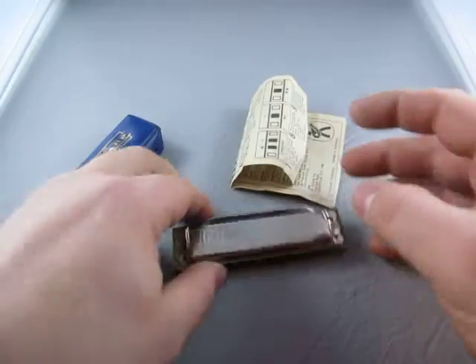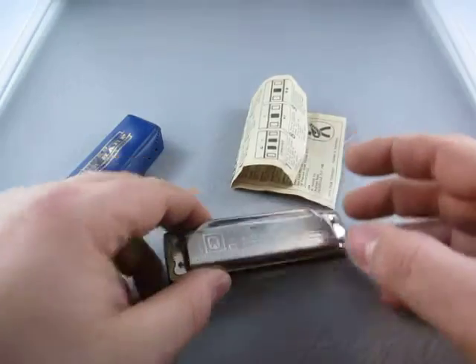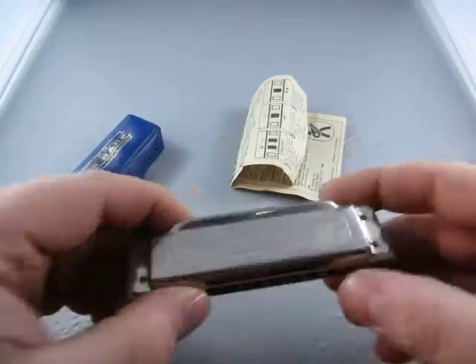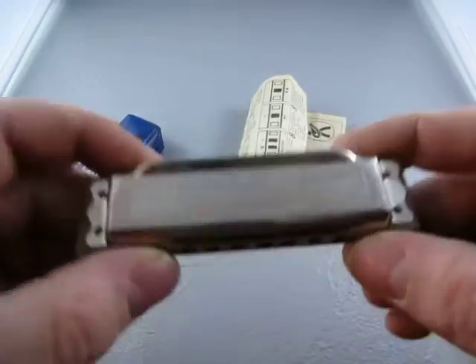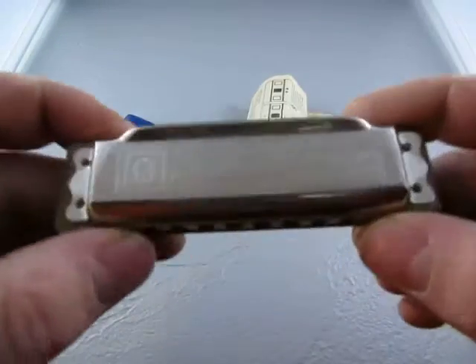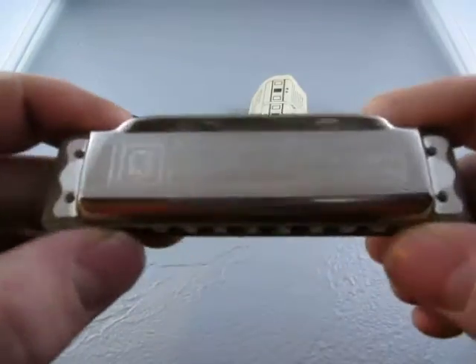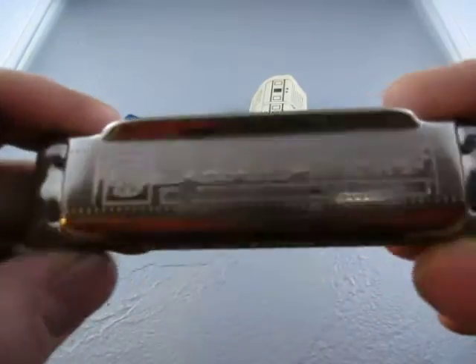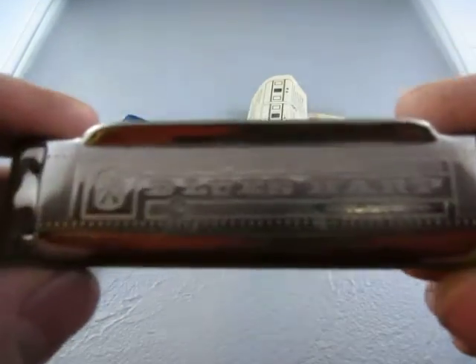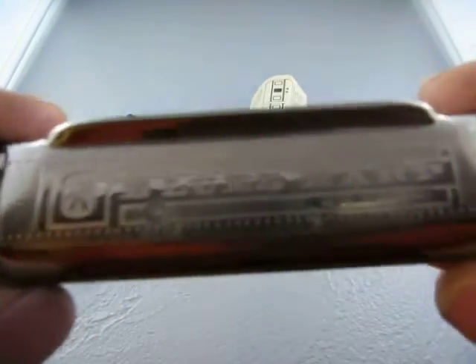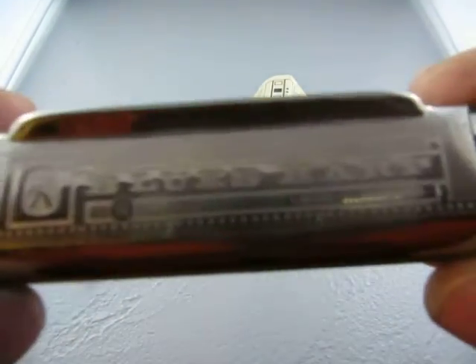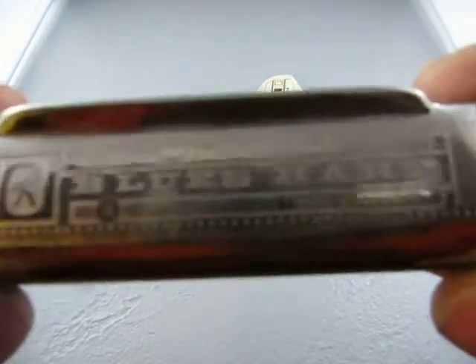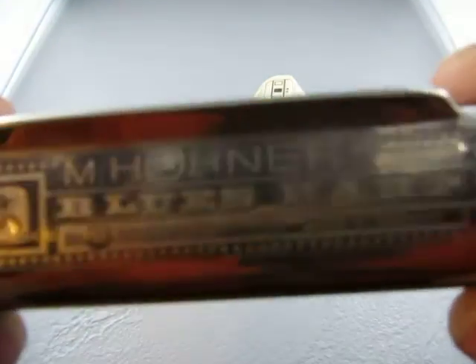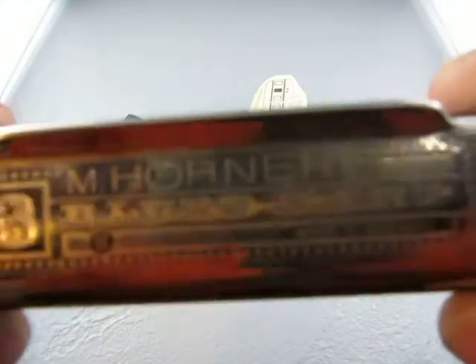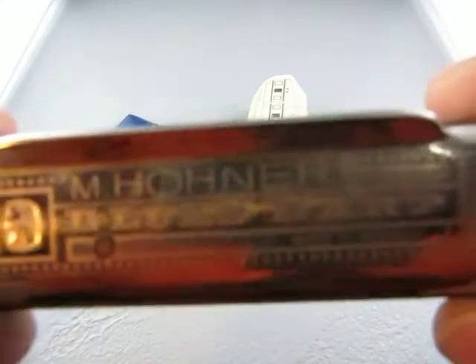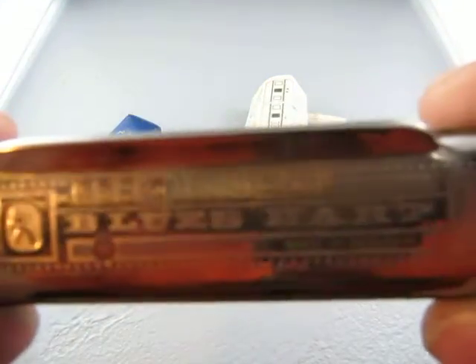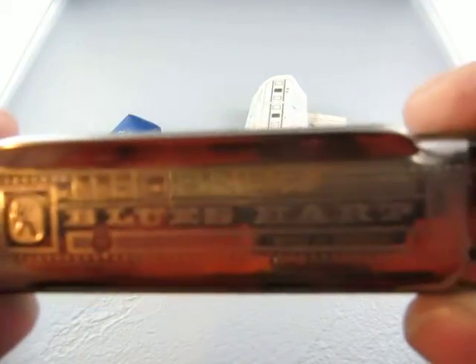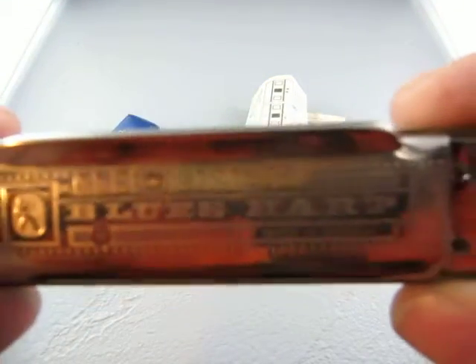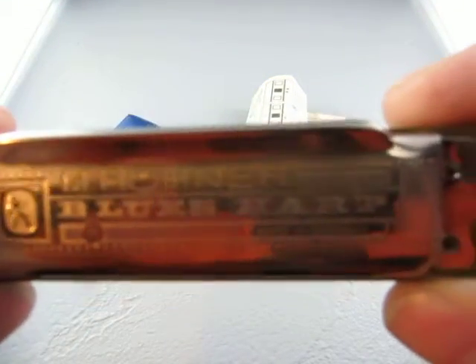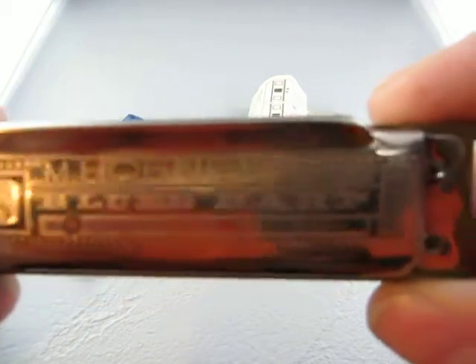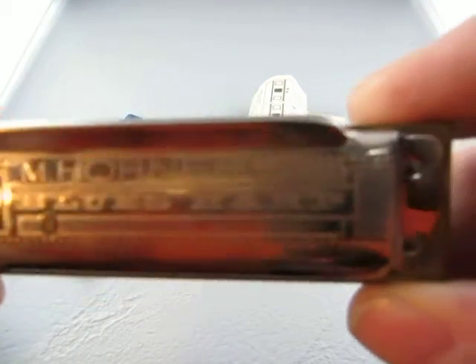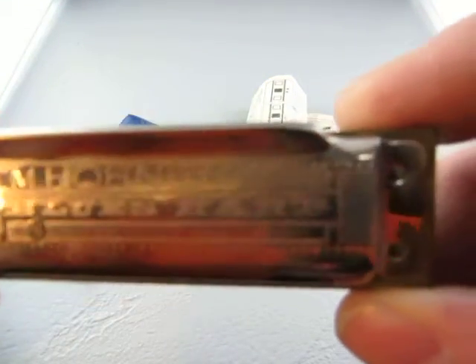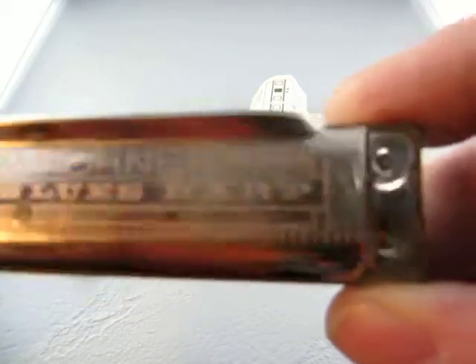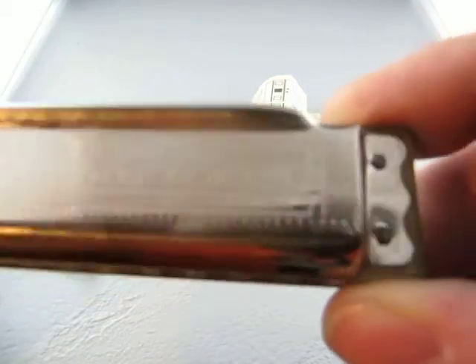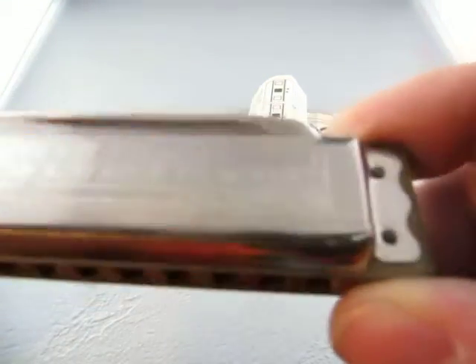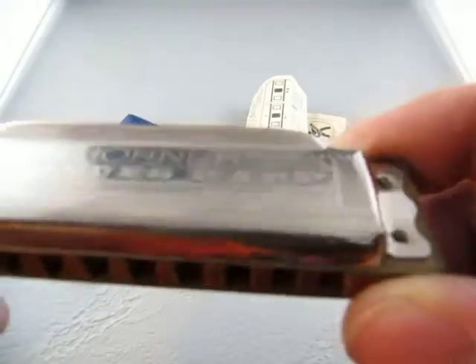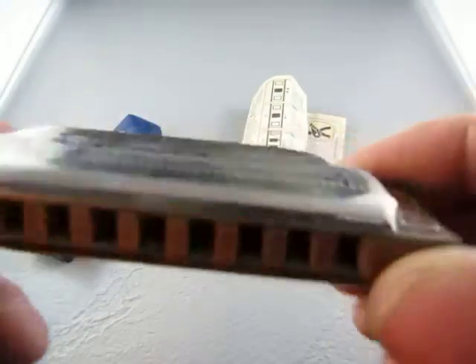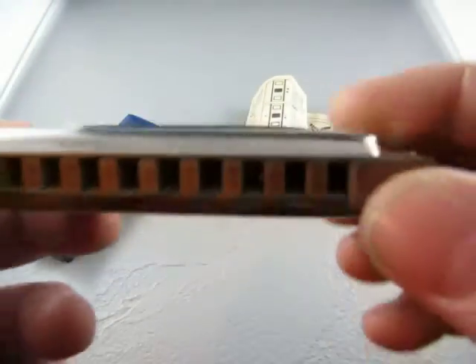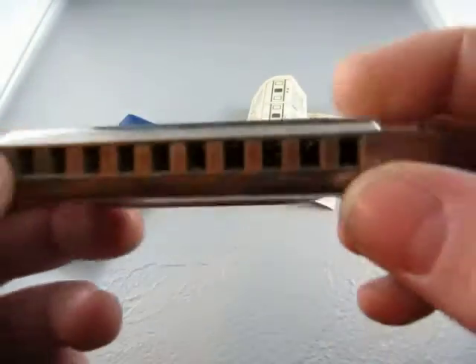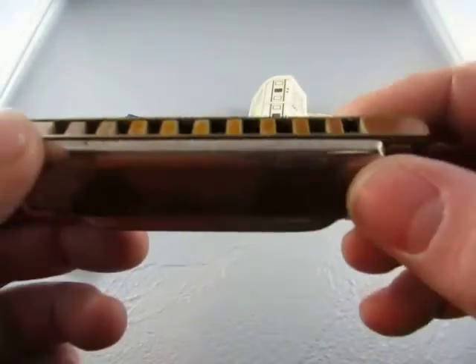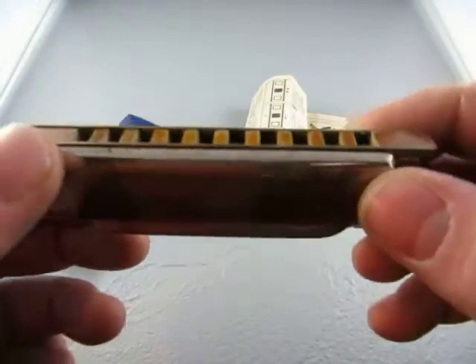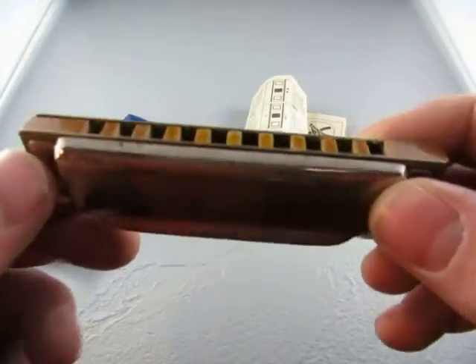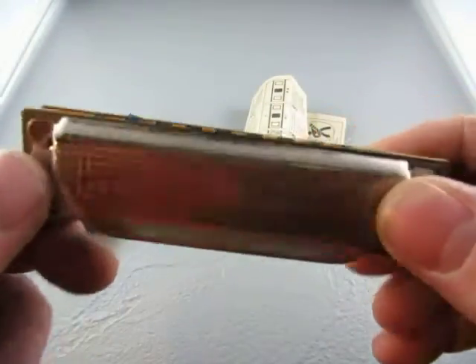And here's the harmonica — M. Hohner Blues Harp. It's in great shape.